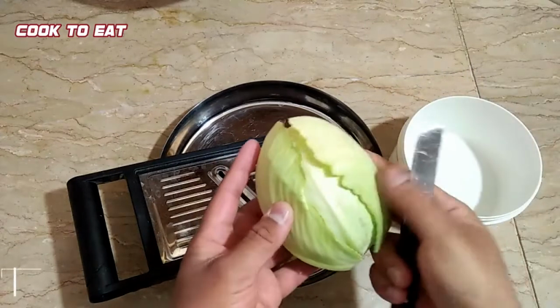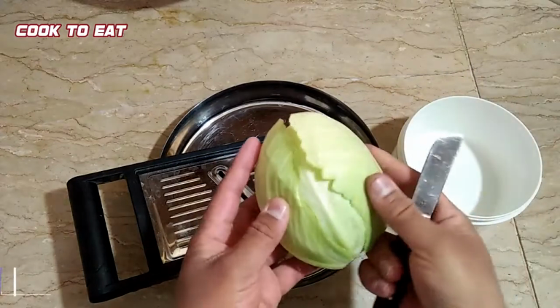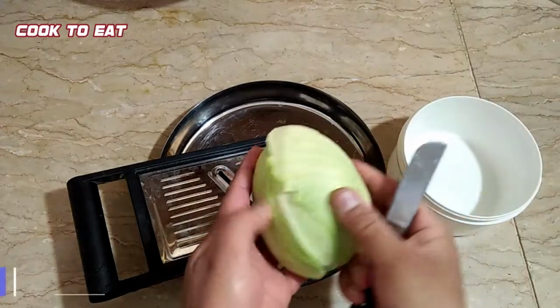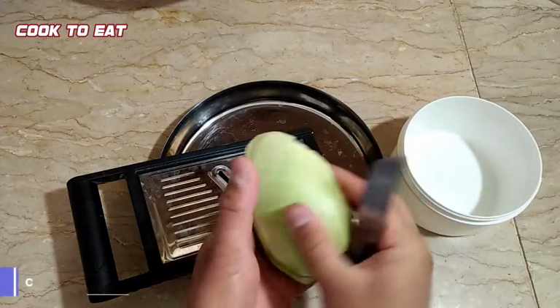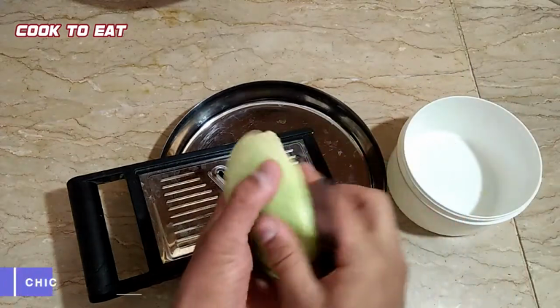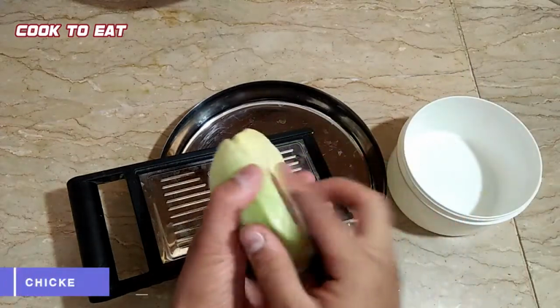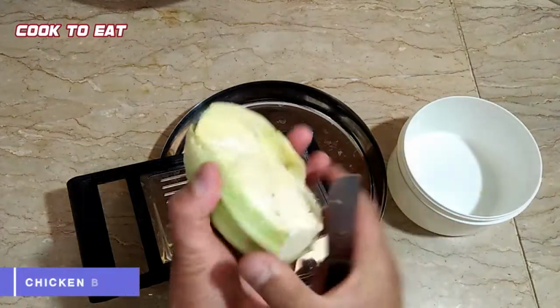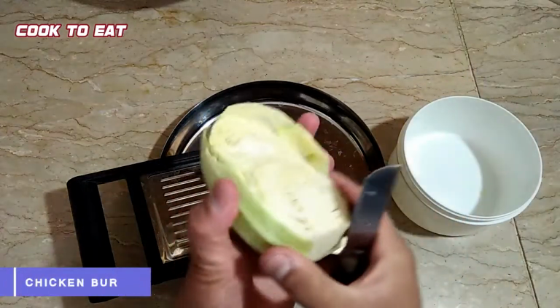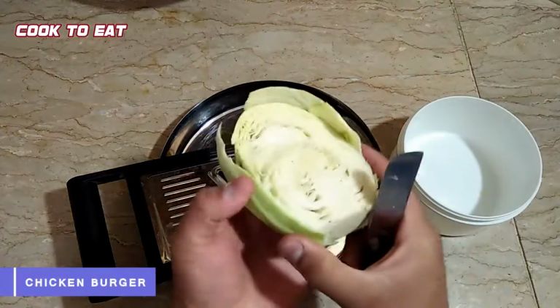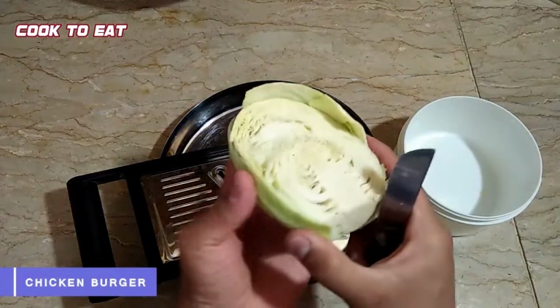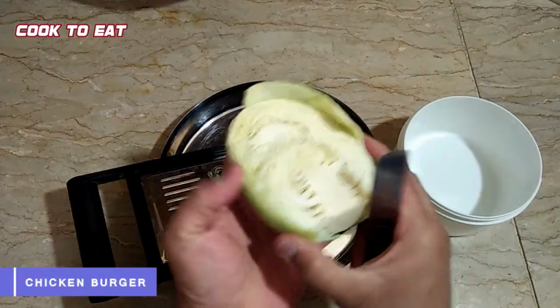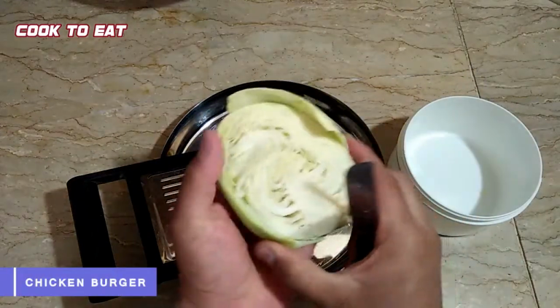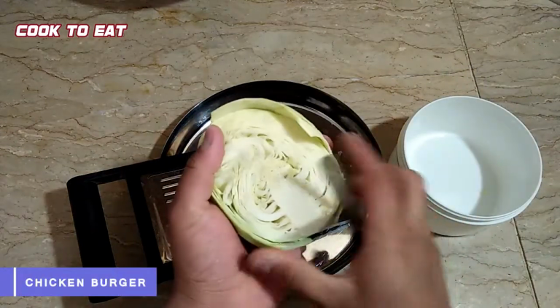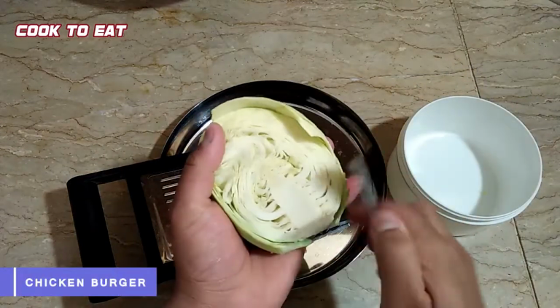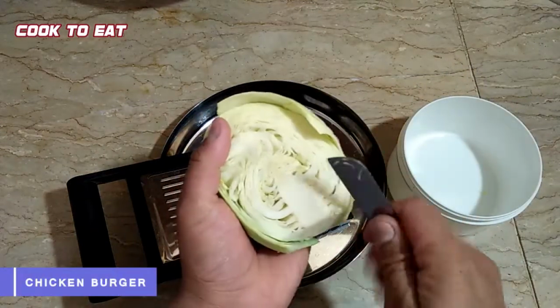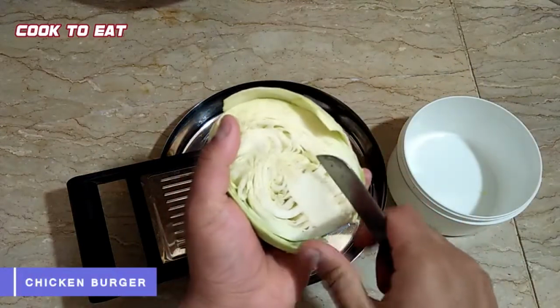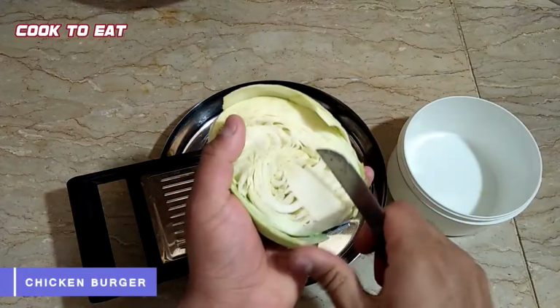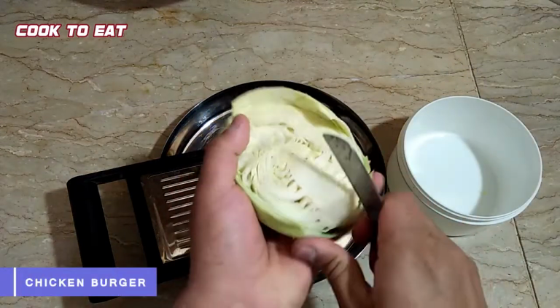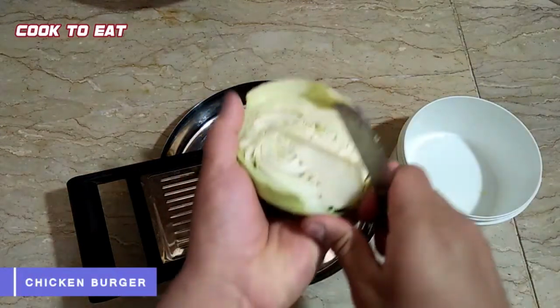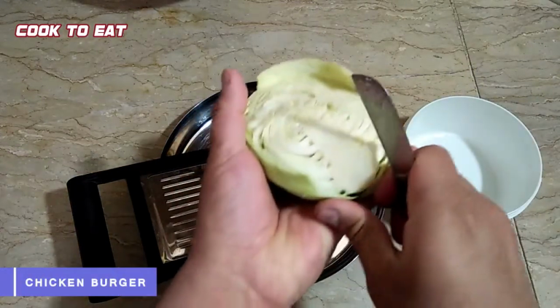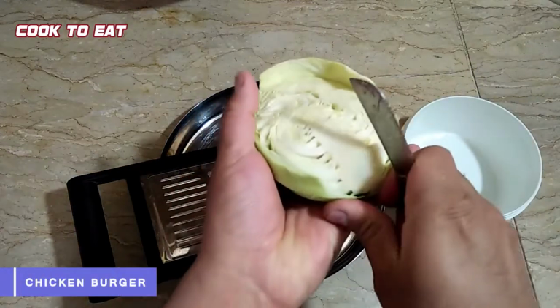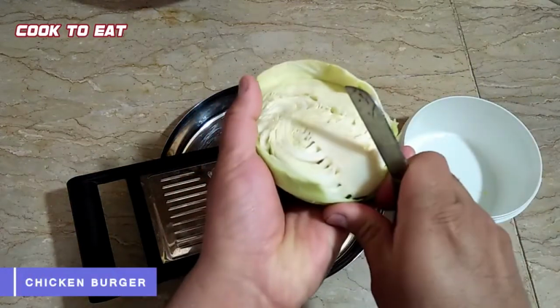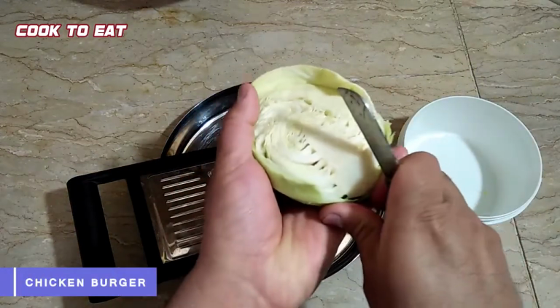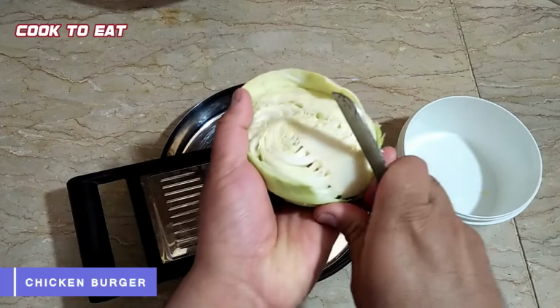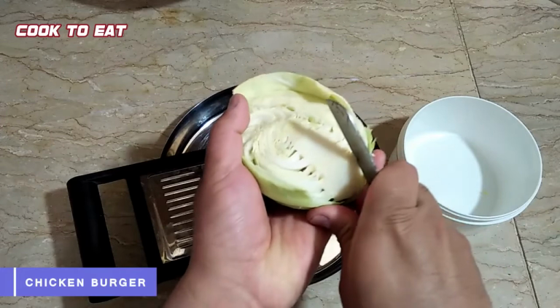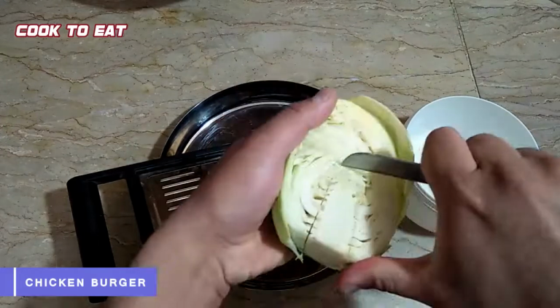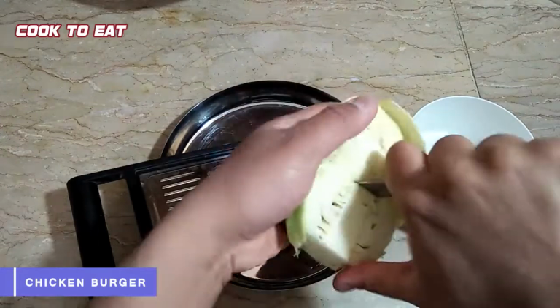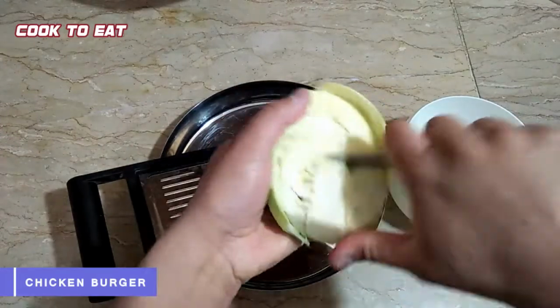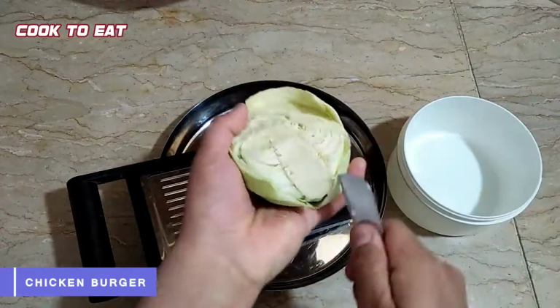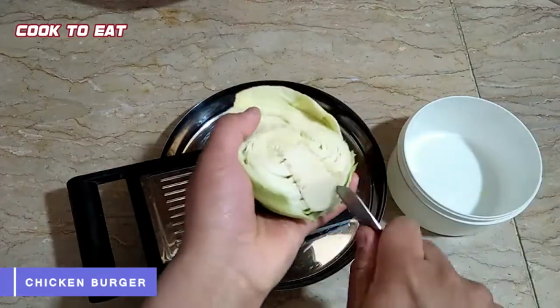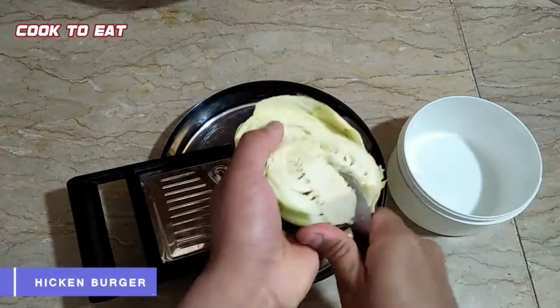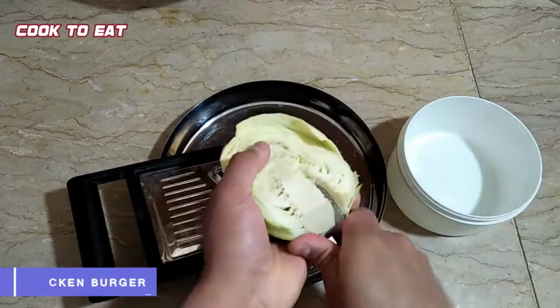For this, we are first taking lettuce and the bun as well. The middle part of it is hard, so we will remove that.